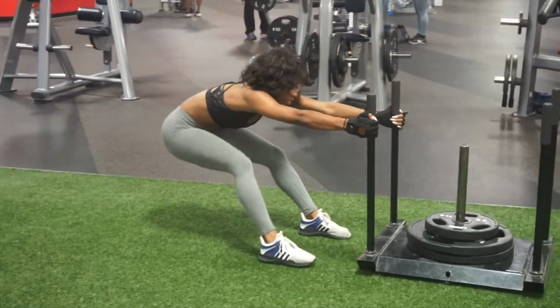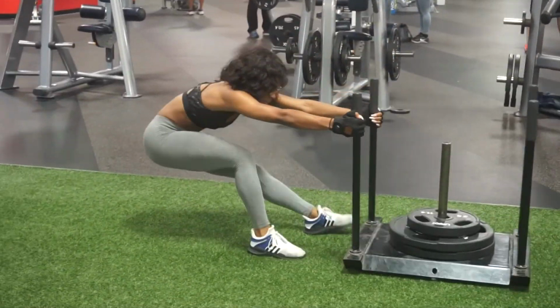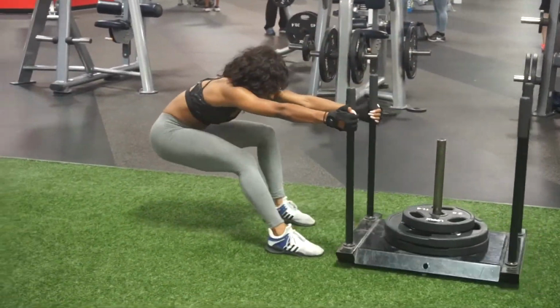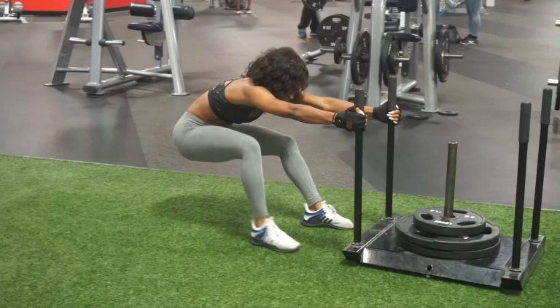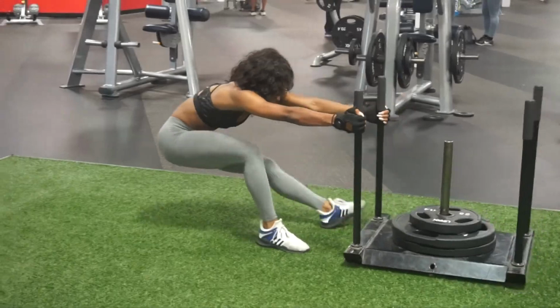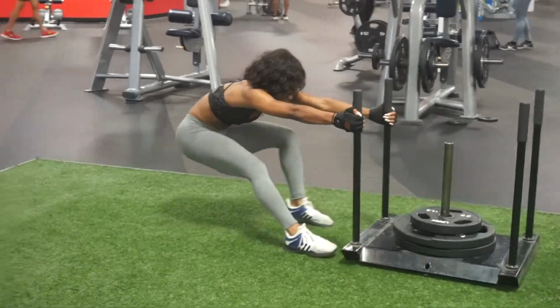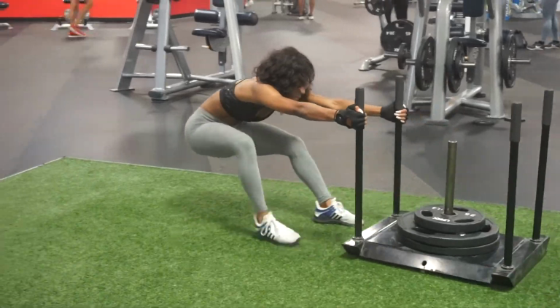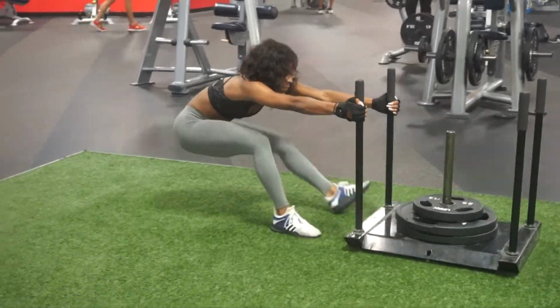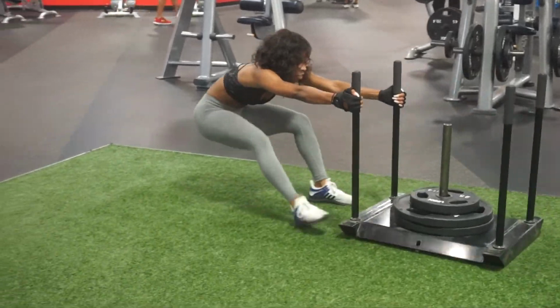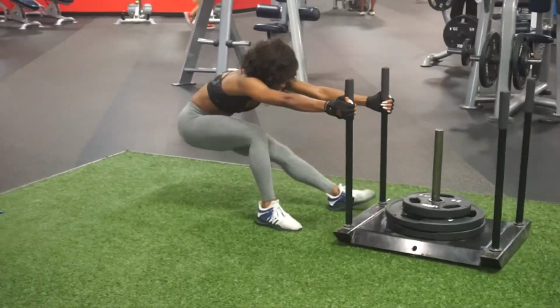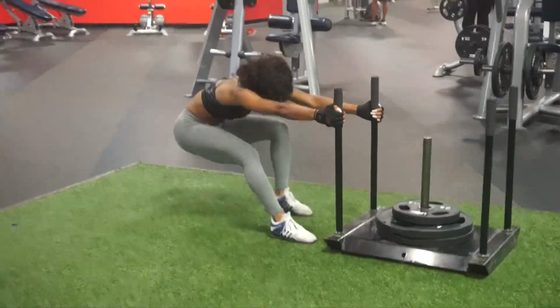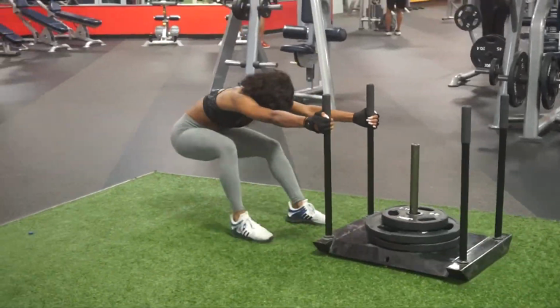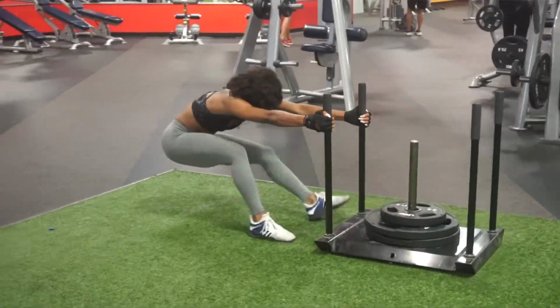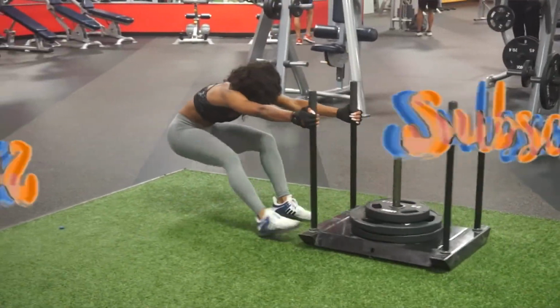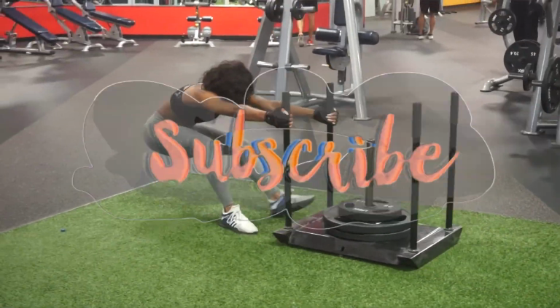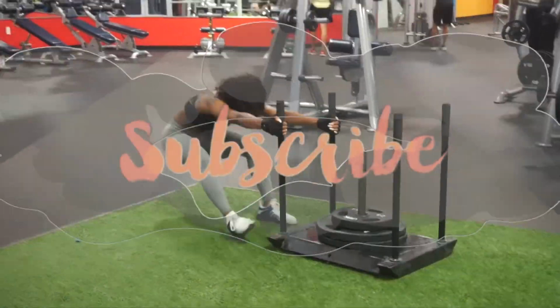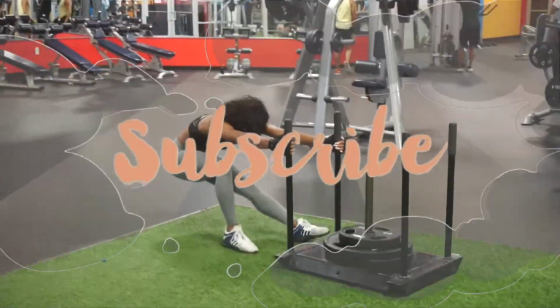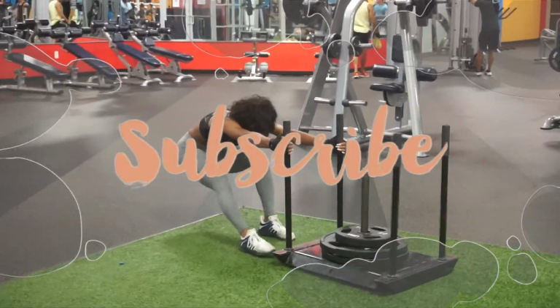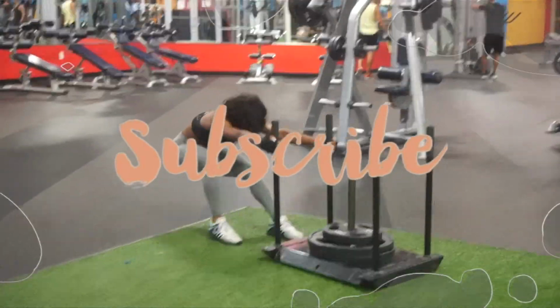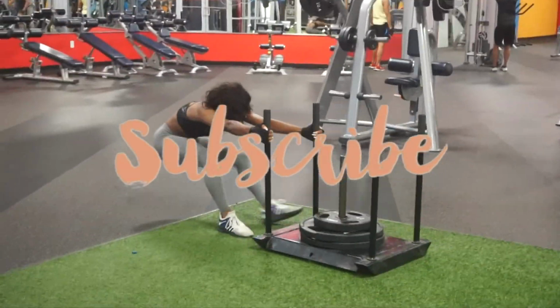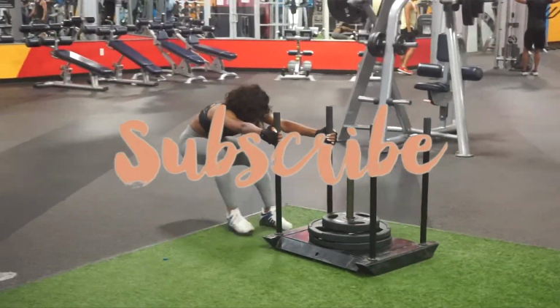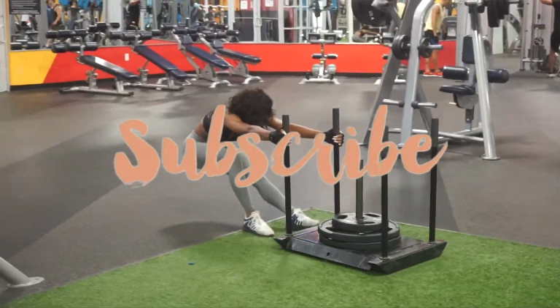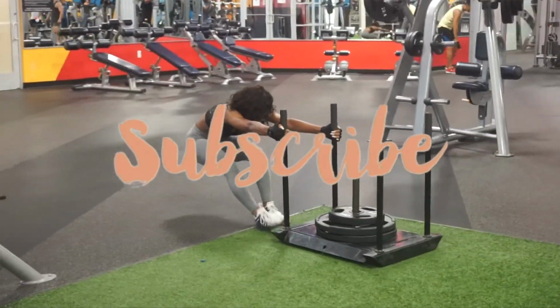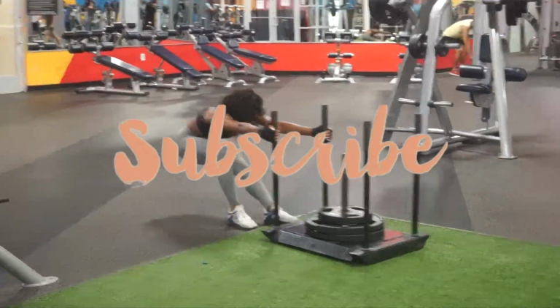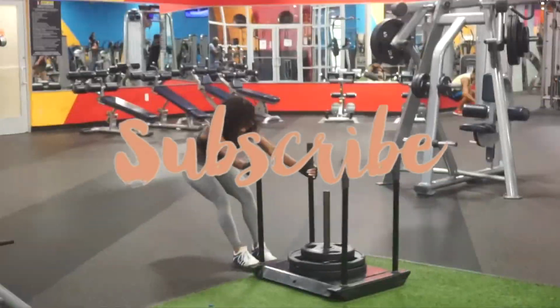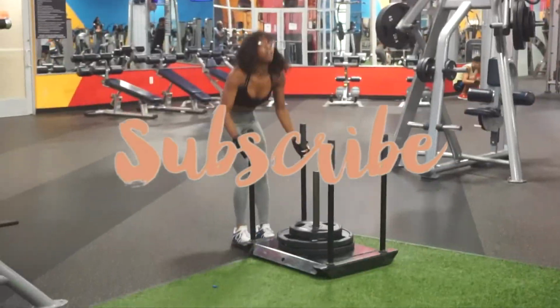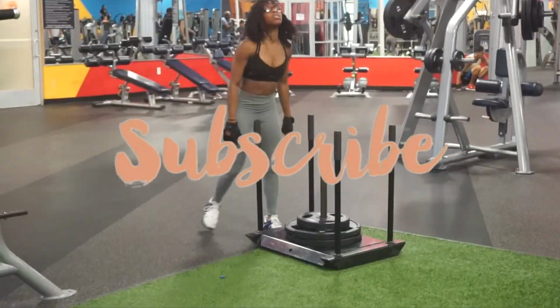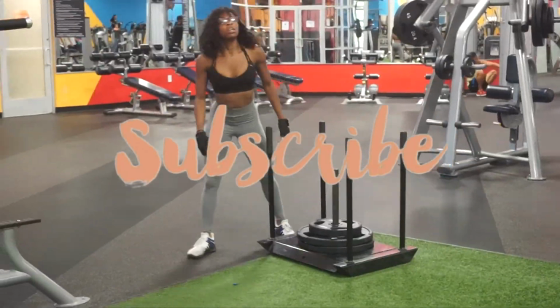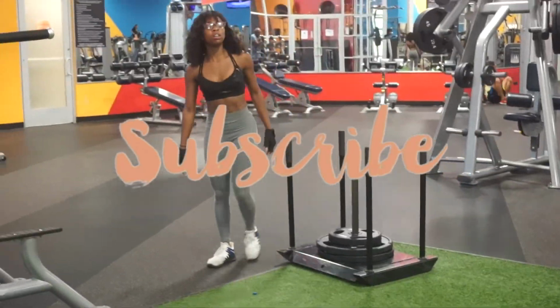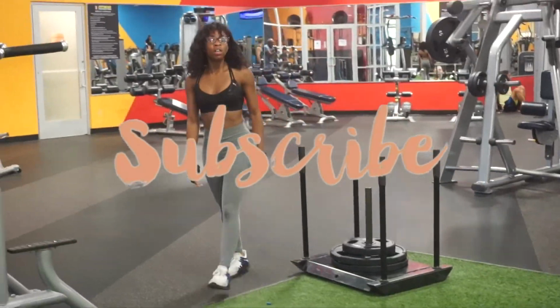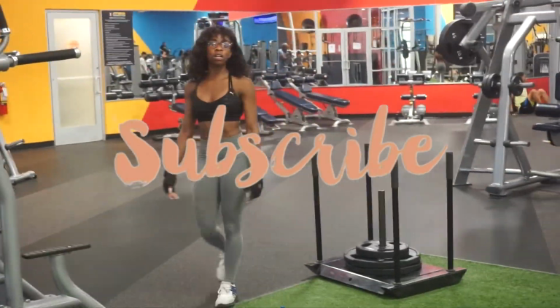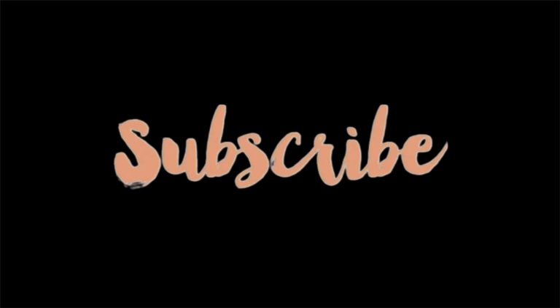That concludes our video! Make sure to like, comment, and subscribe. Until next time — lift on, my friends.